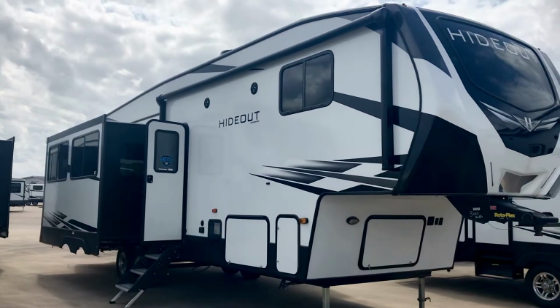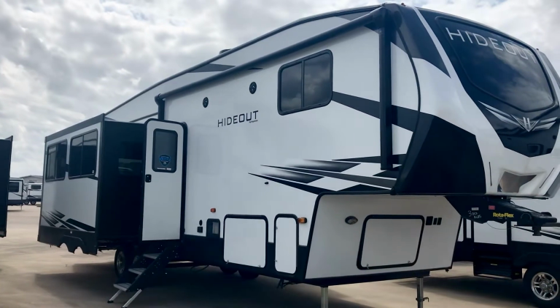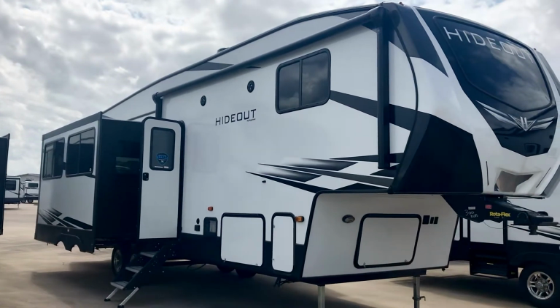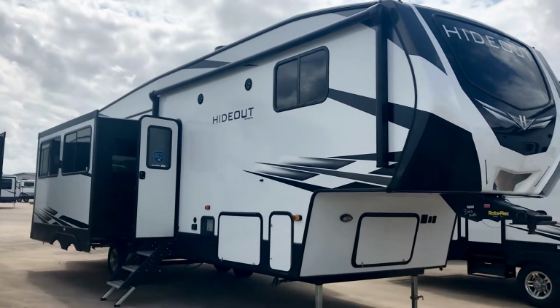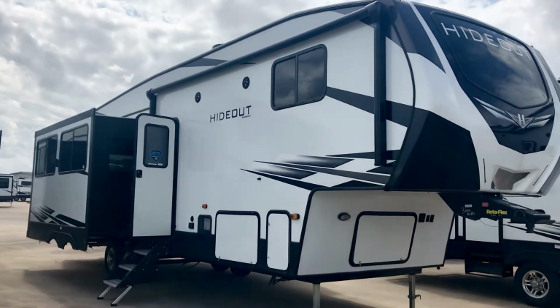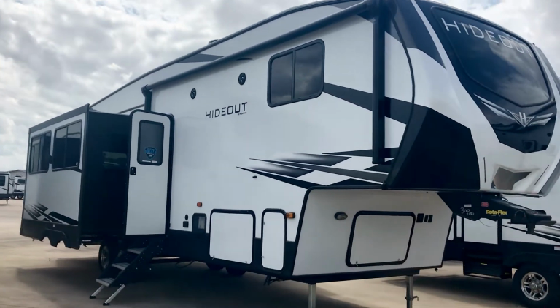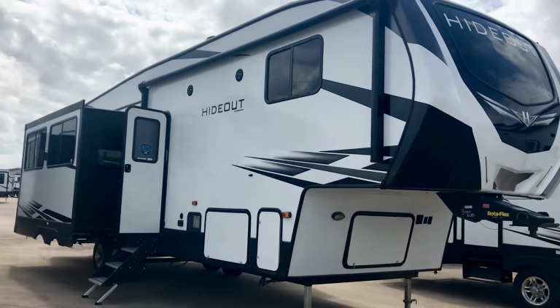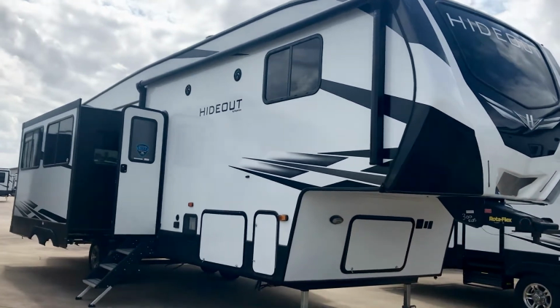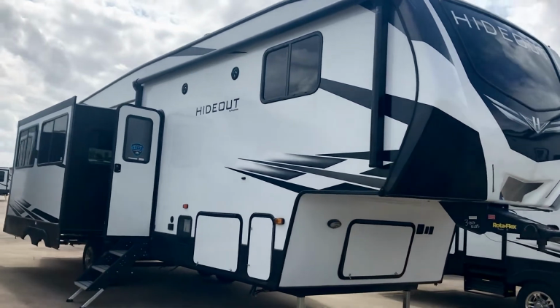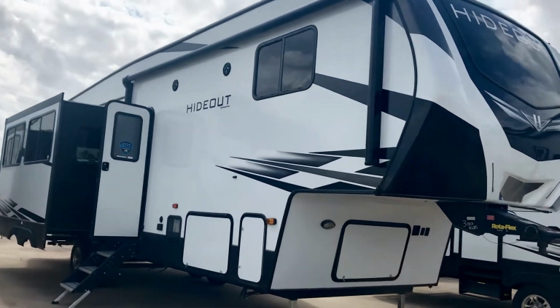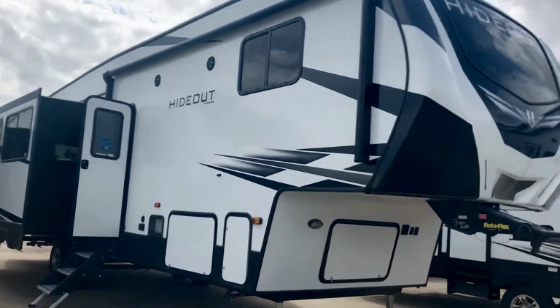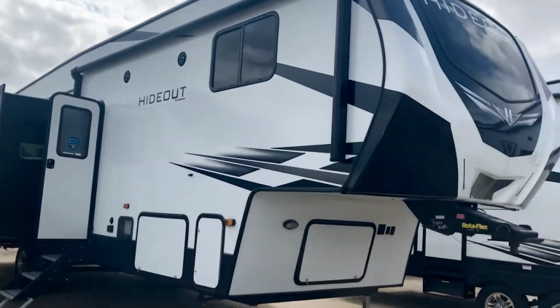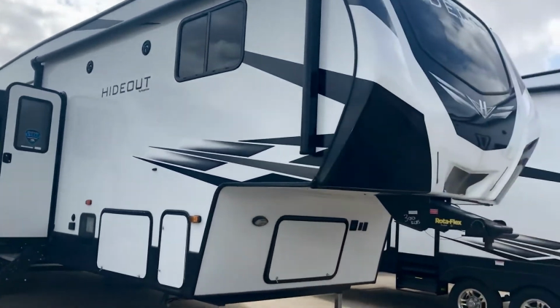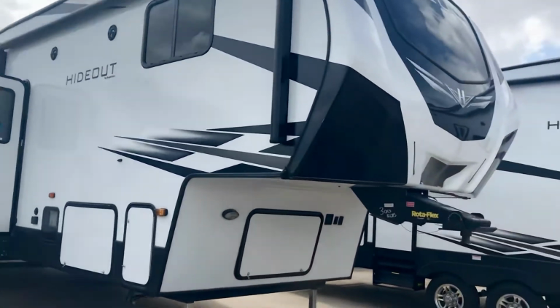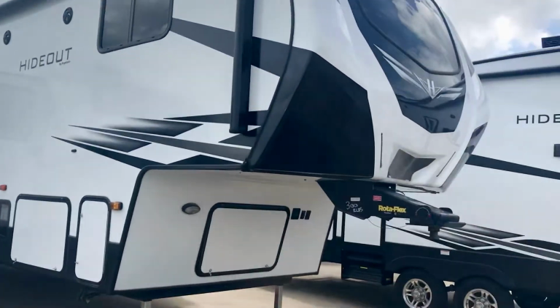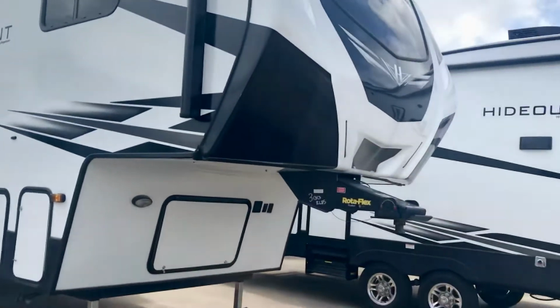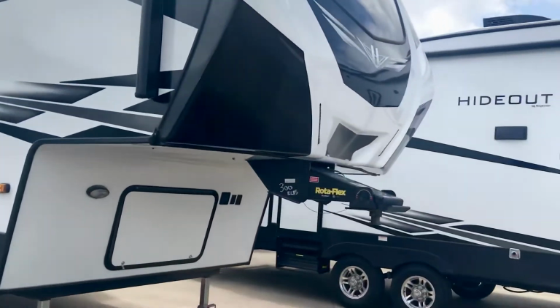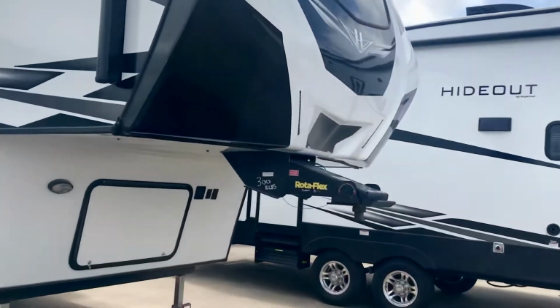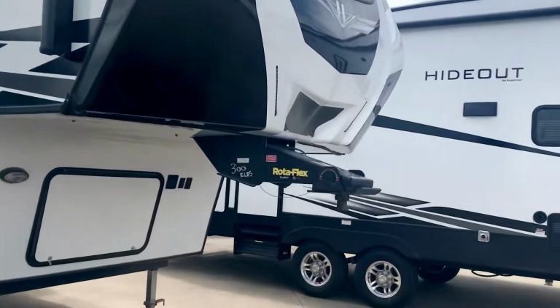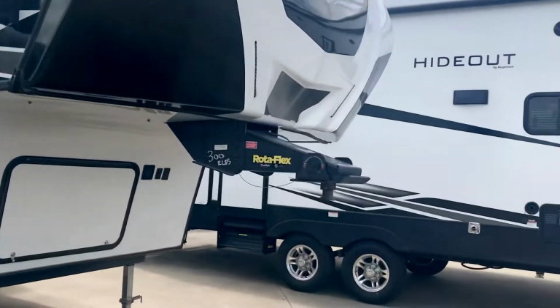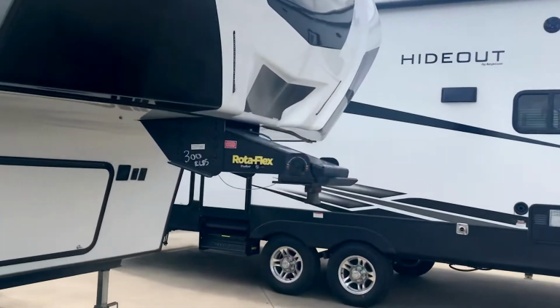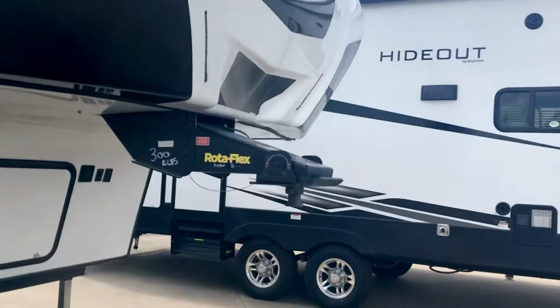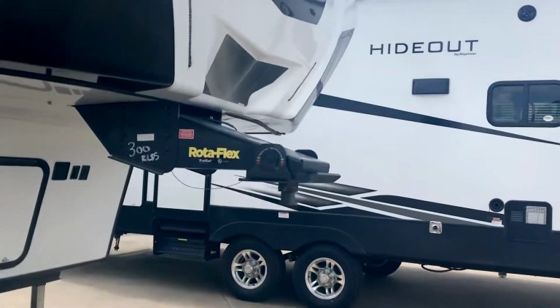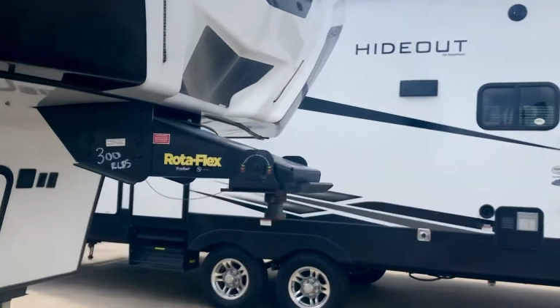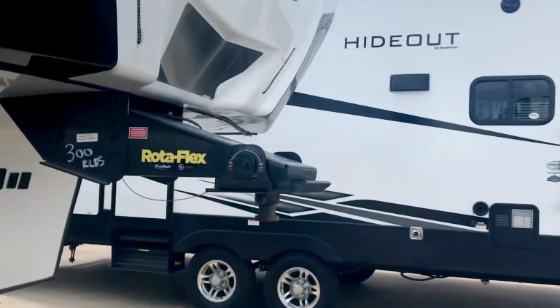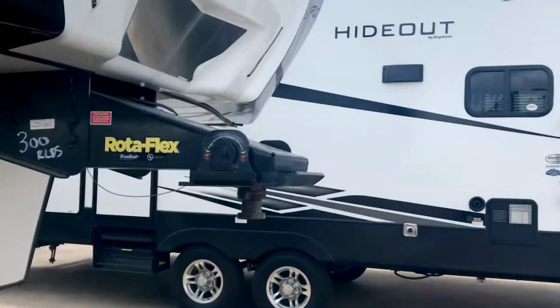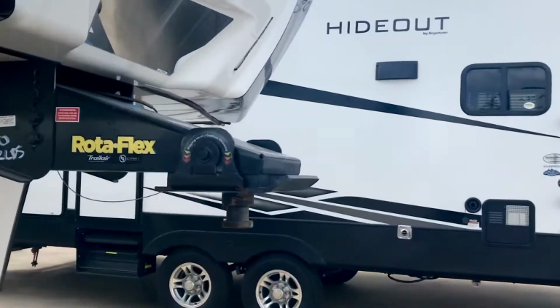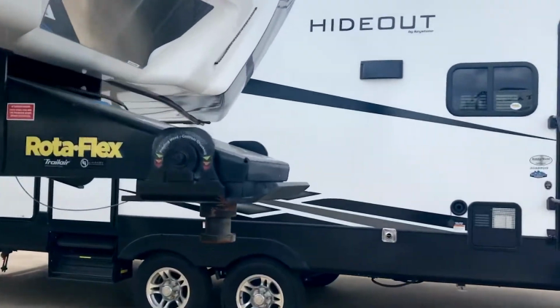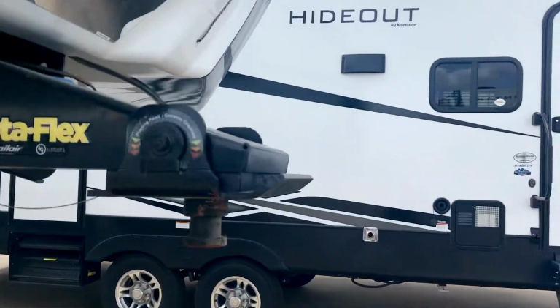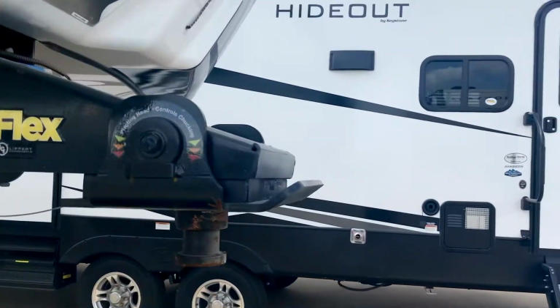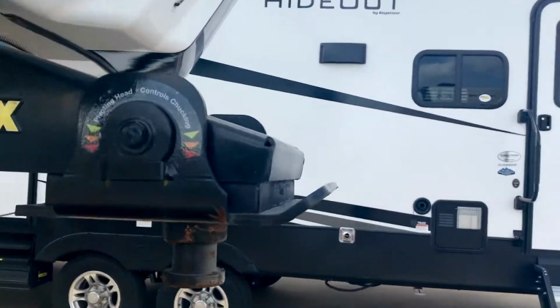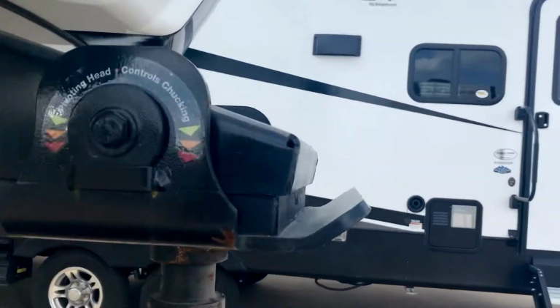Hey it's Duke over here looking at this Hideout. It's a 300 RL DS — I think that stands for rear living double slide.